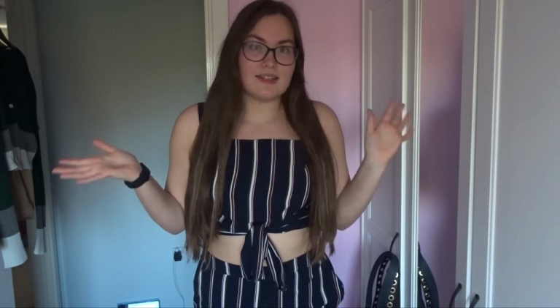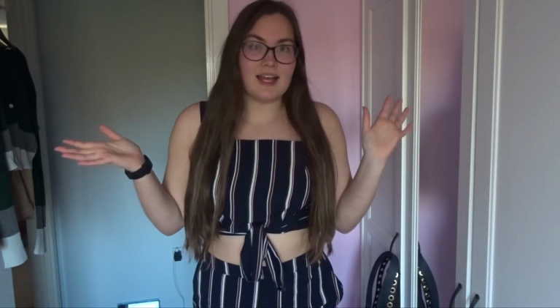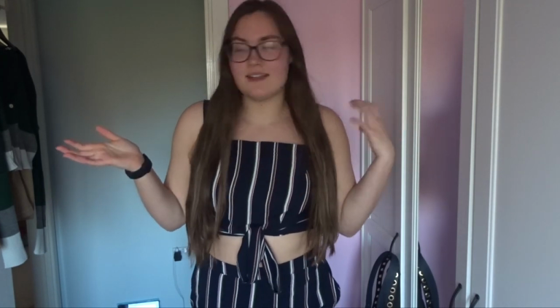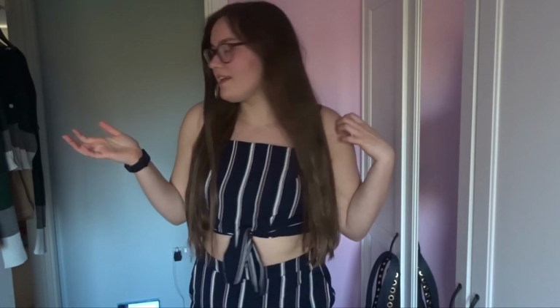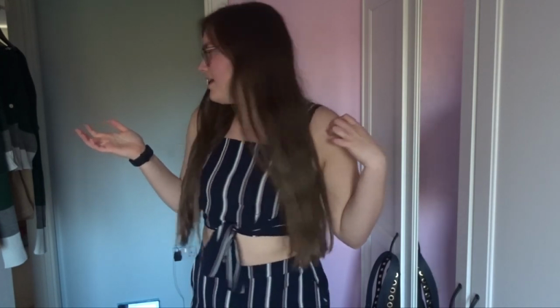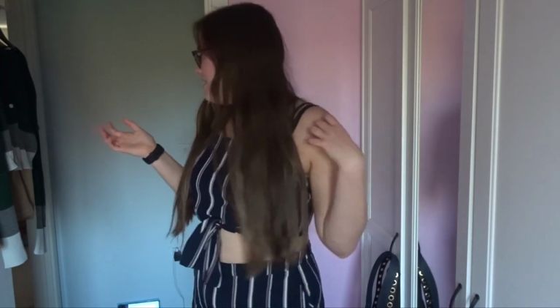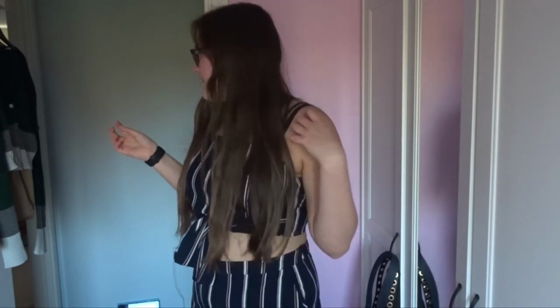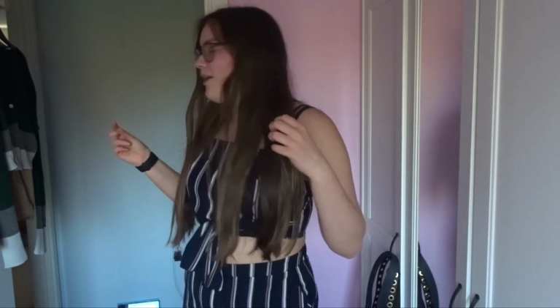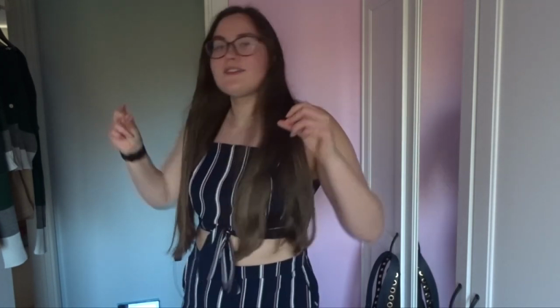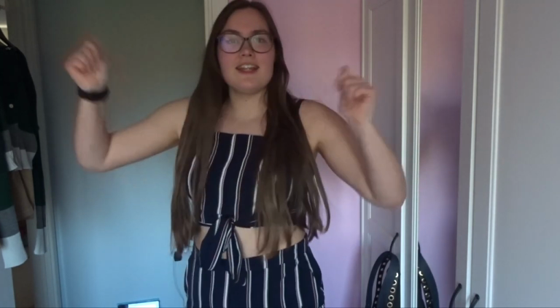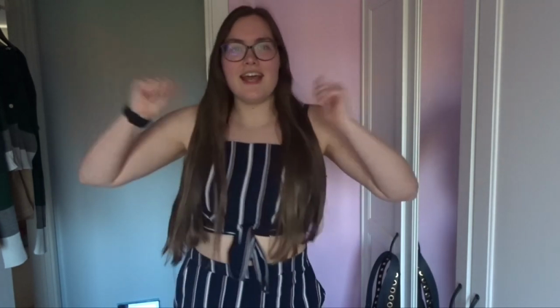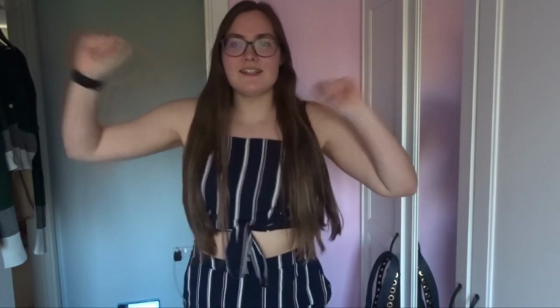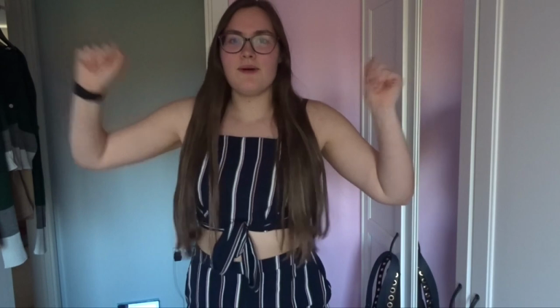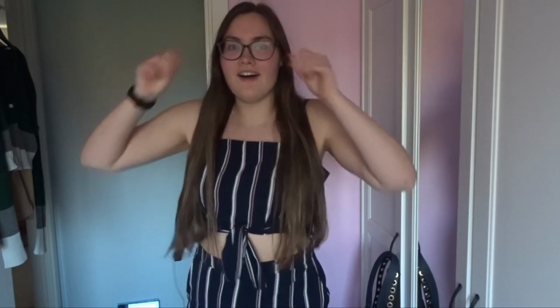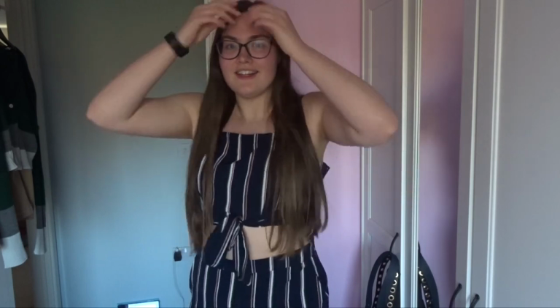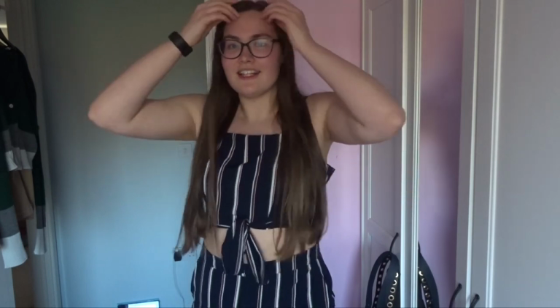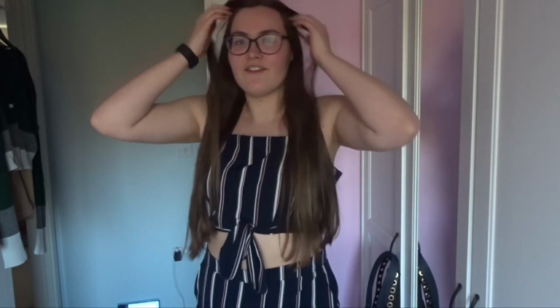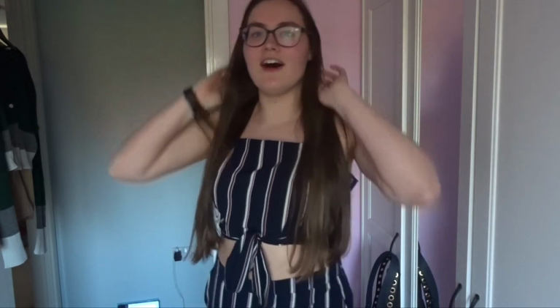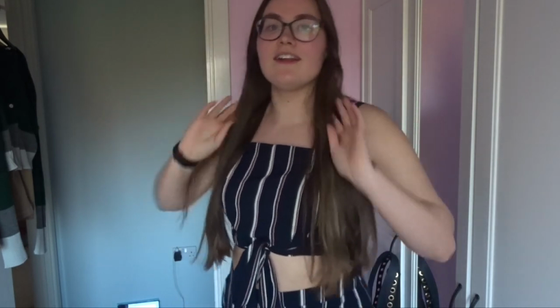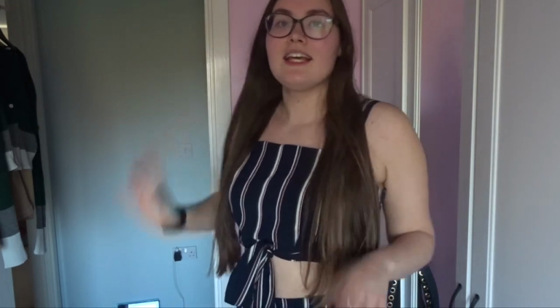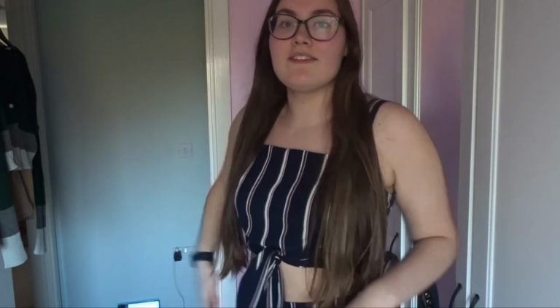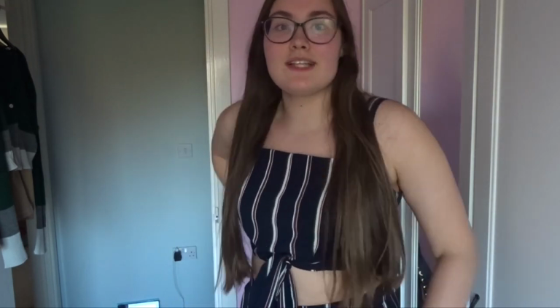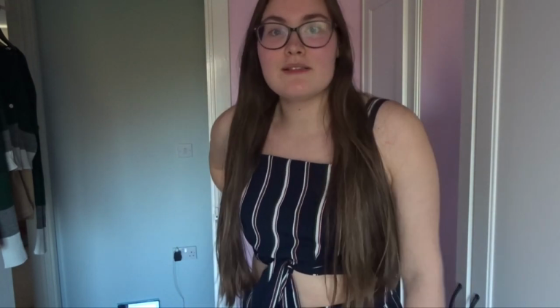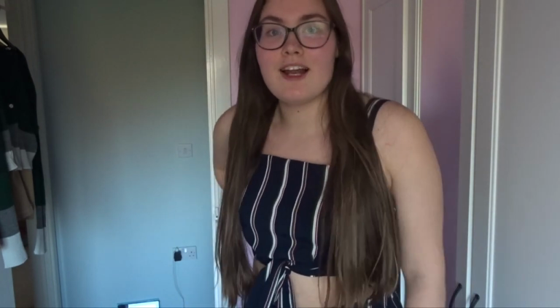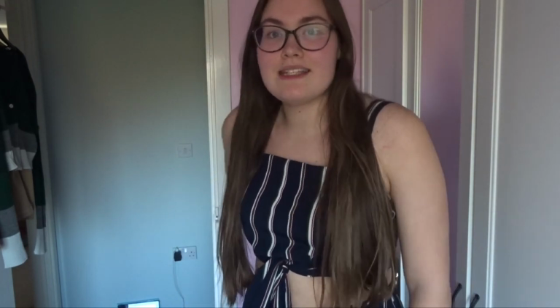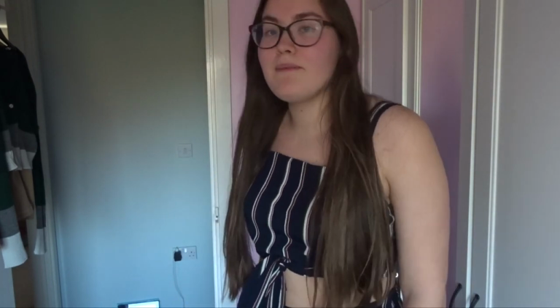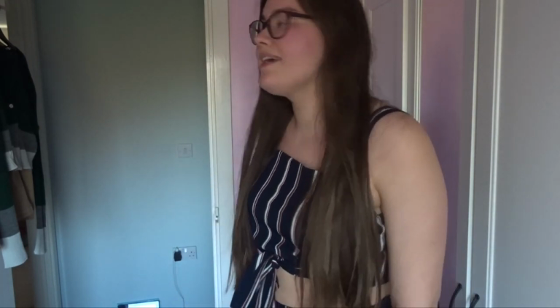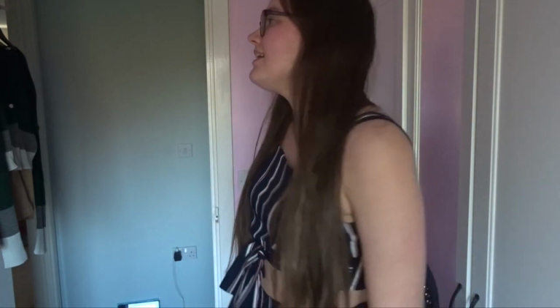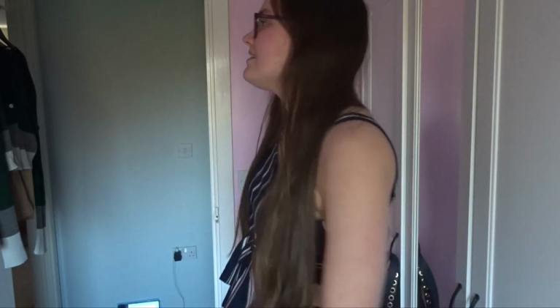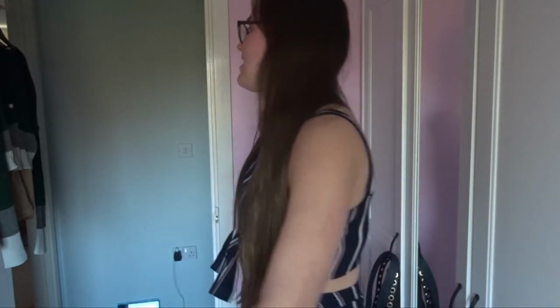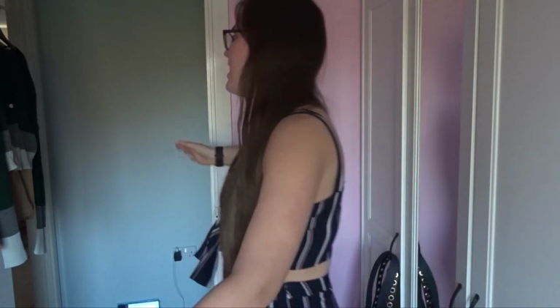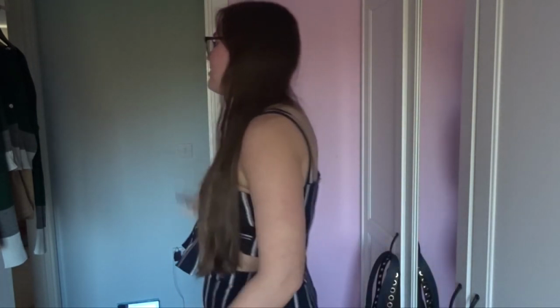This was from Shein — it was a set together. I'll try and find the link below. On to the next one! This is fun even though it takes me like ten billion years to get changed.